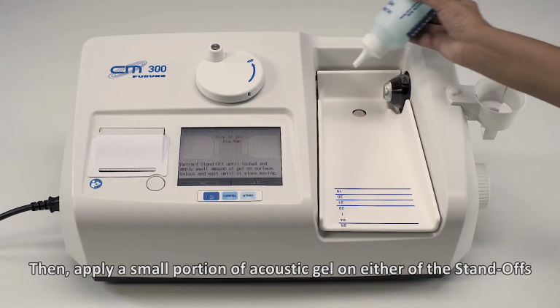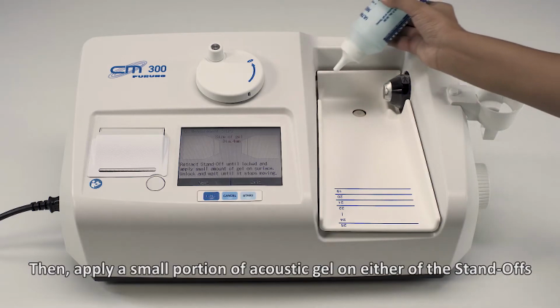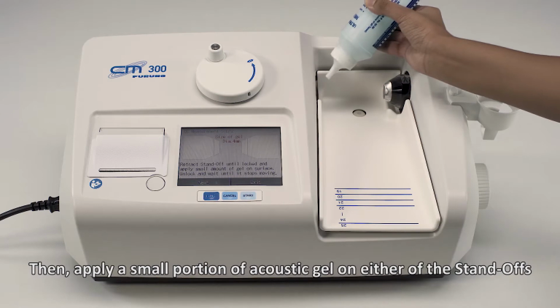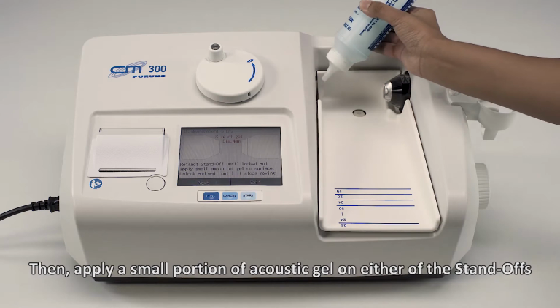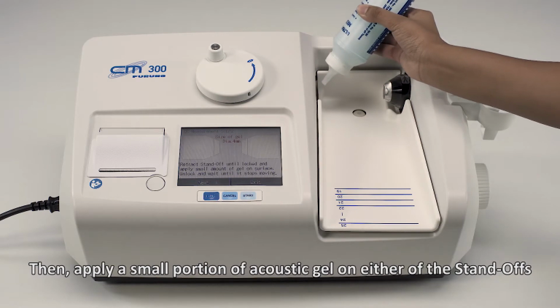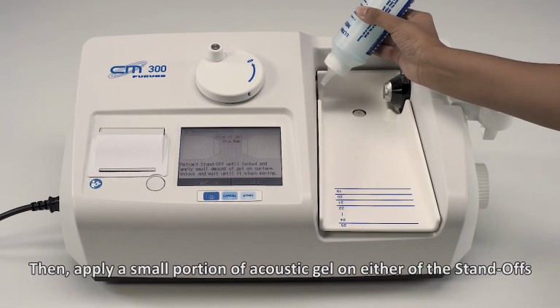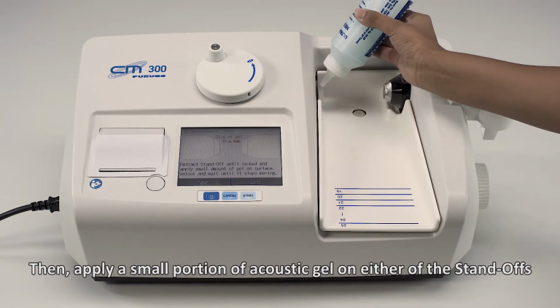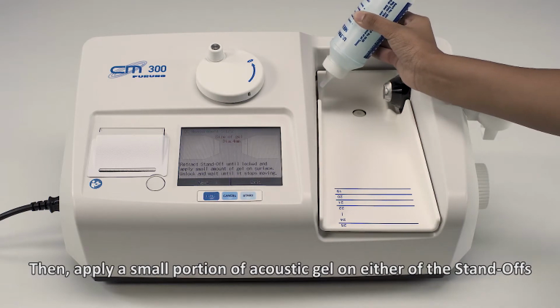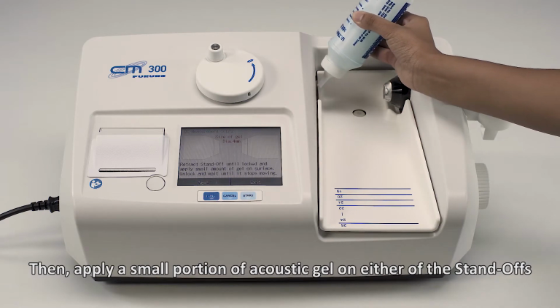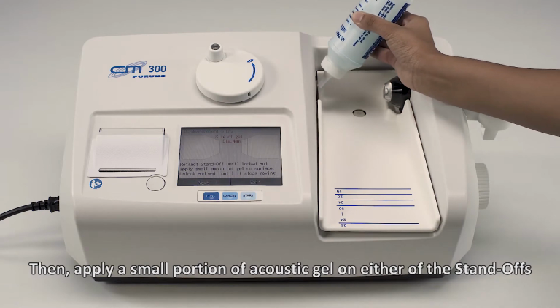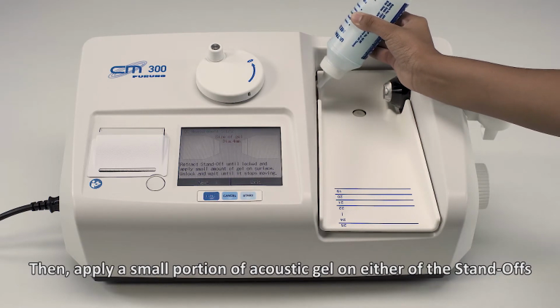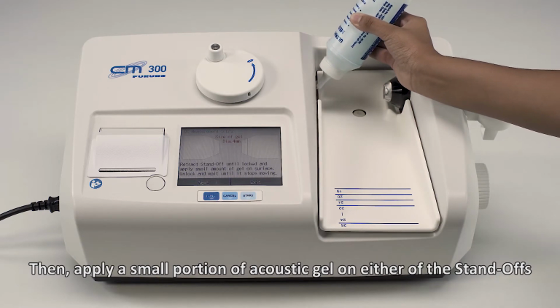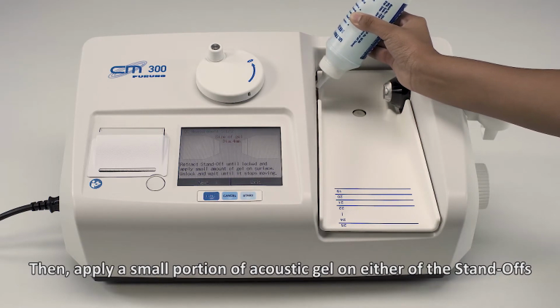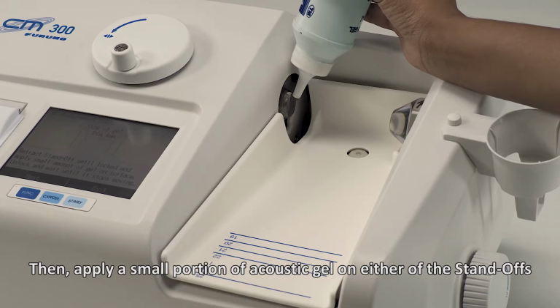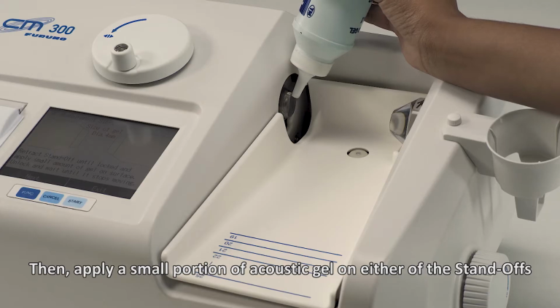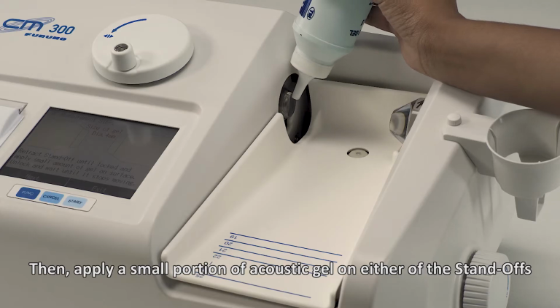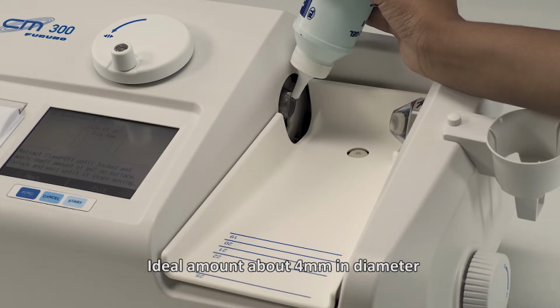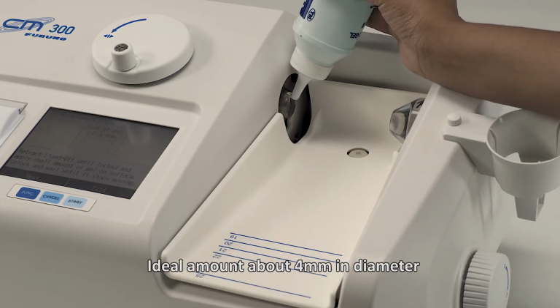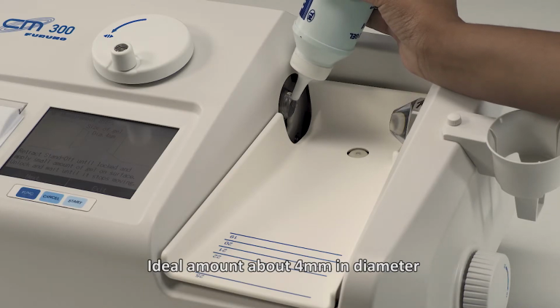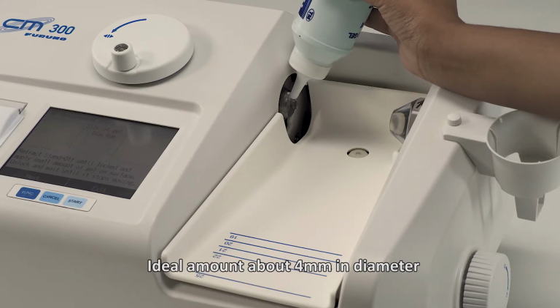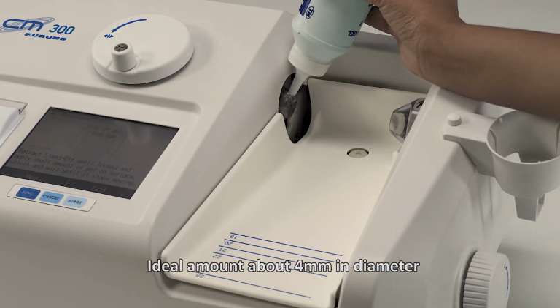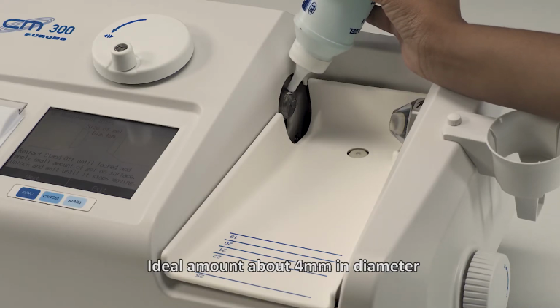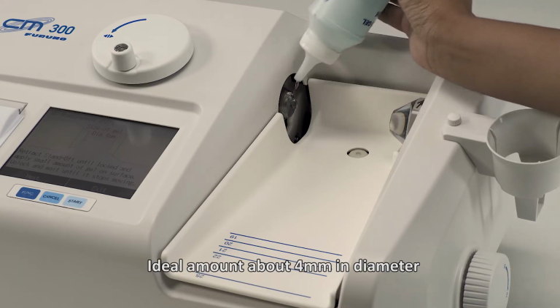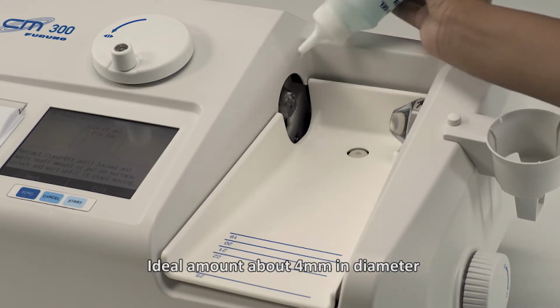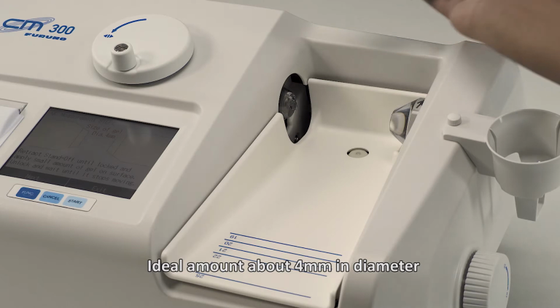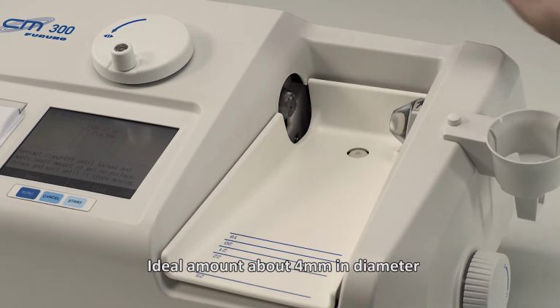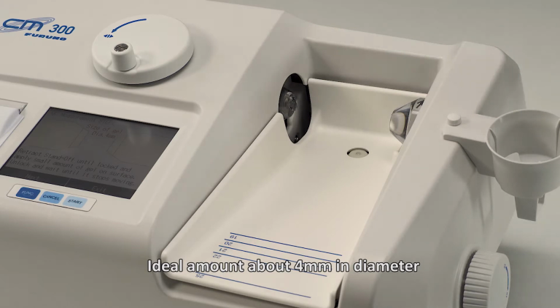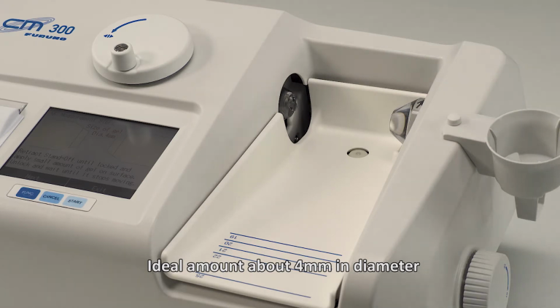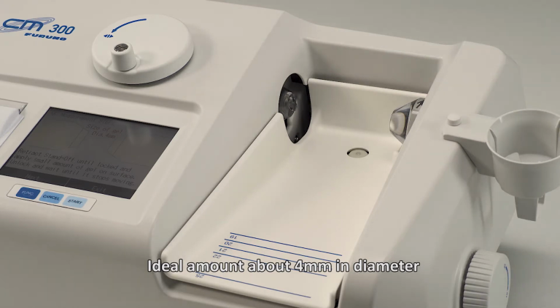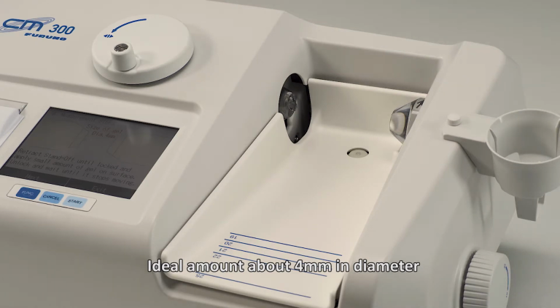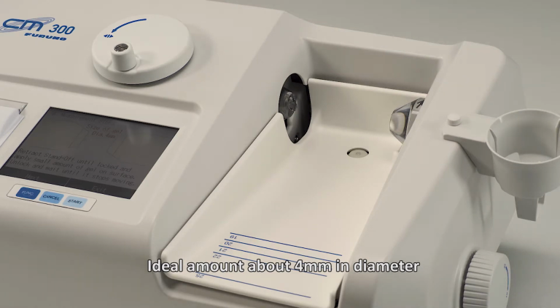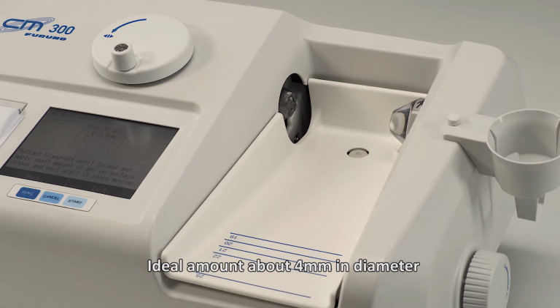Apply a small portion of acoustic gel on either side of the standoffs. Note the ideal amount is about 4 millimeters in diameter.